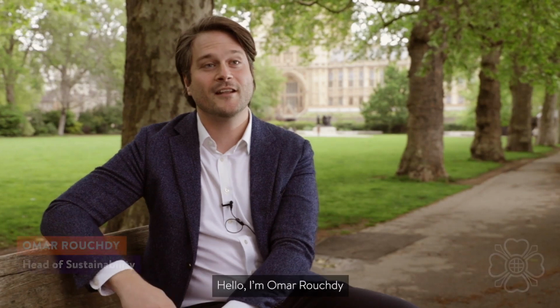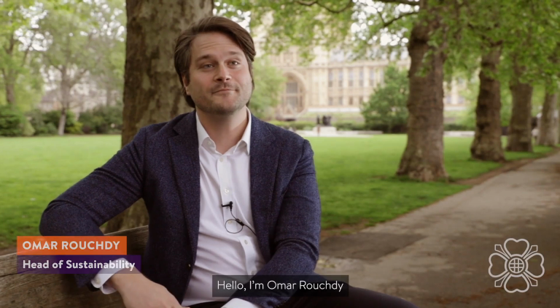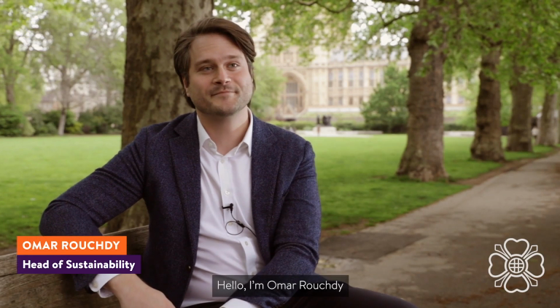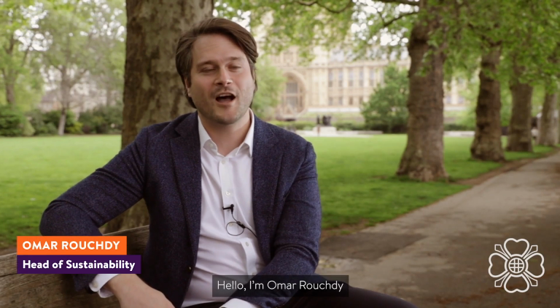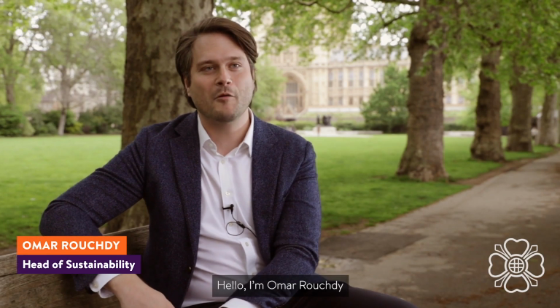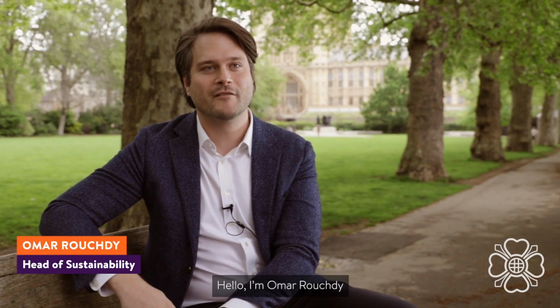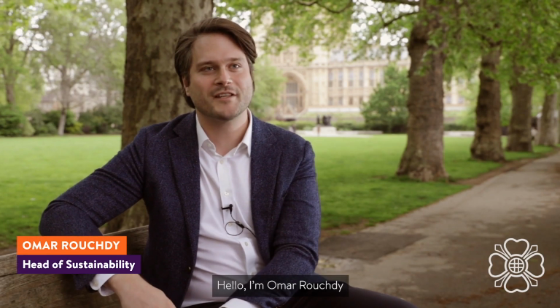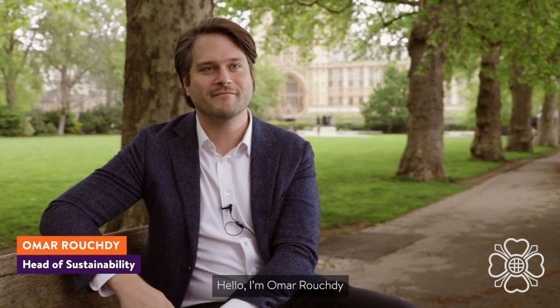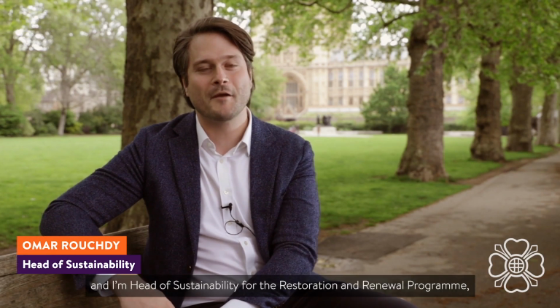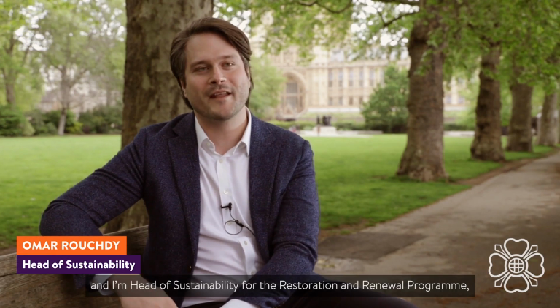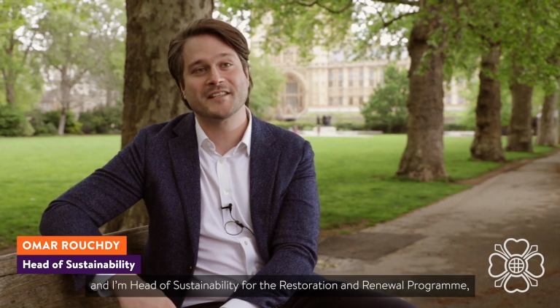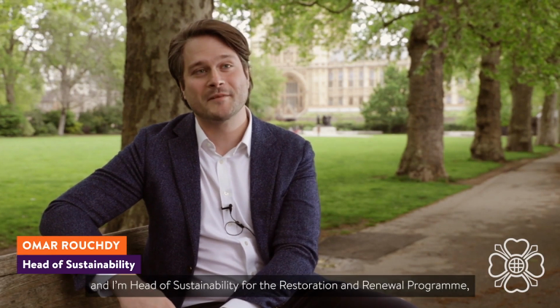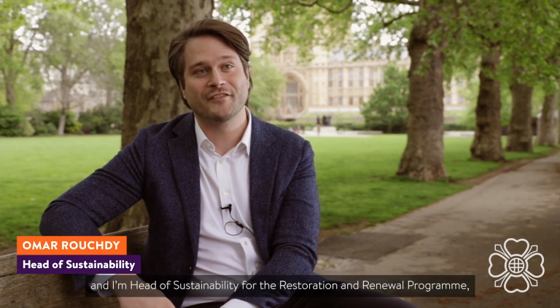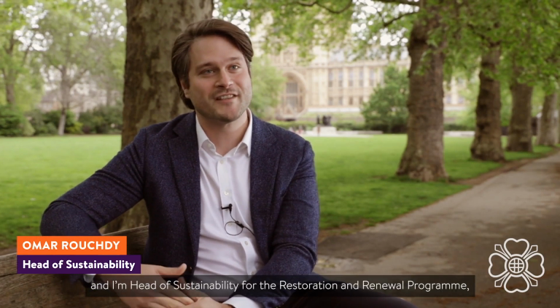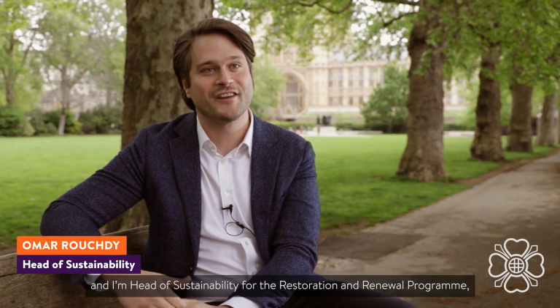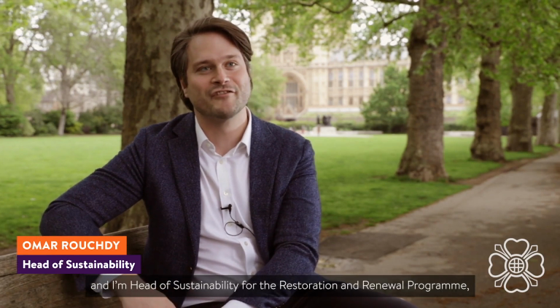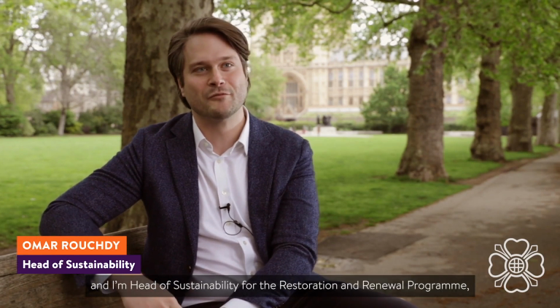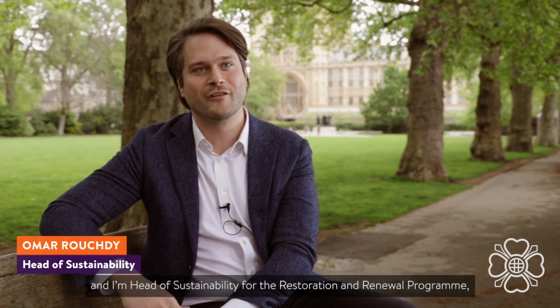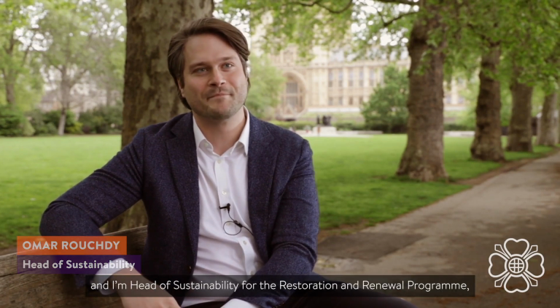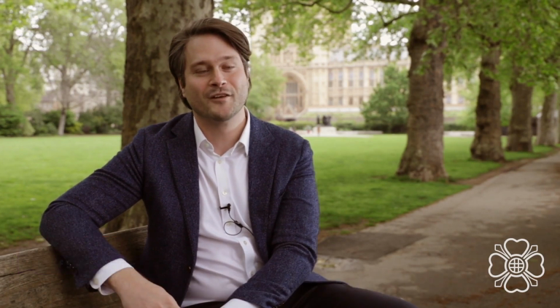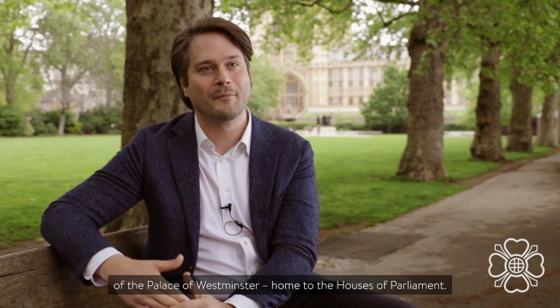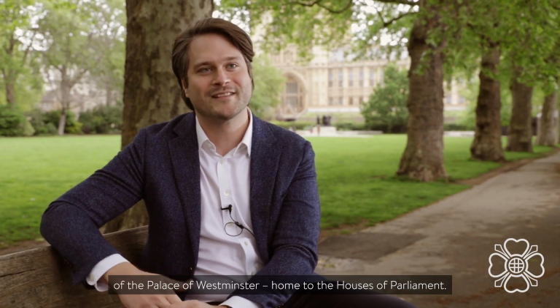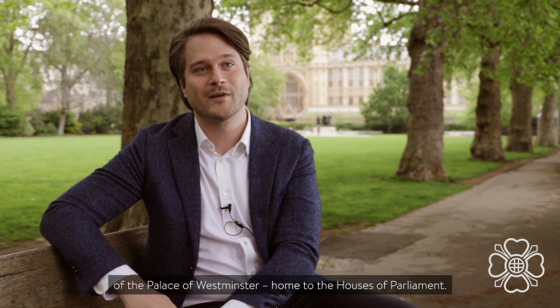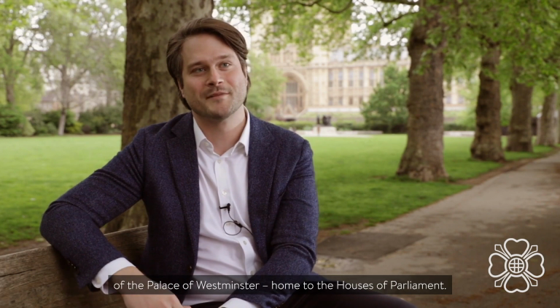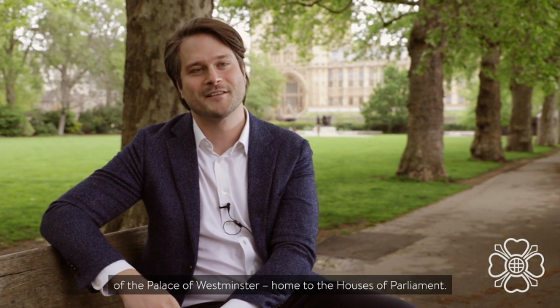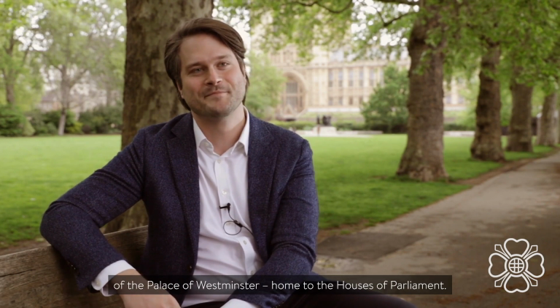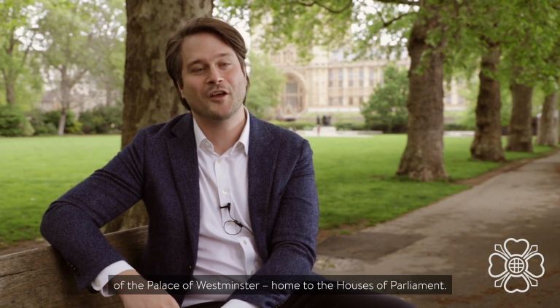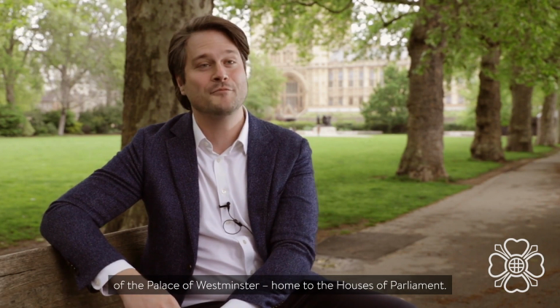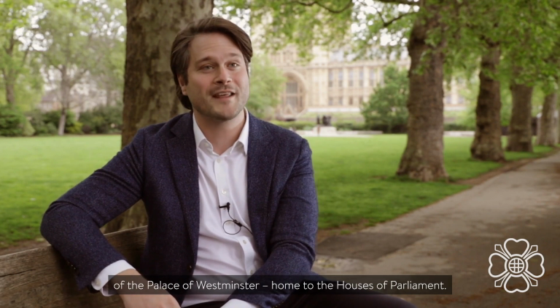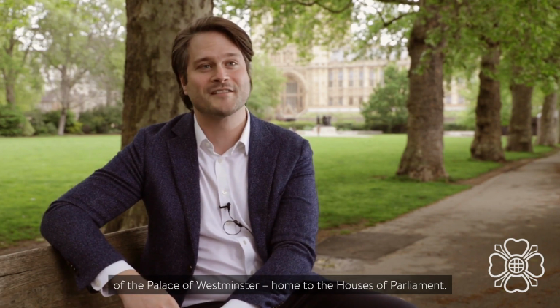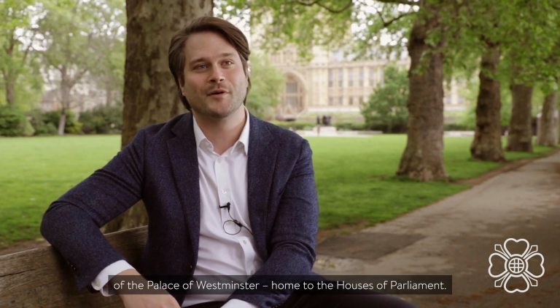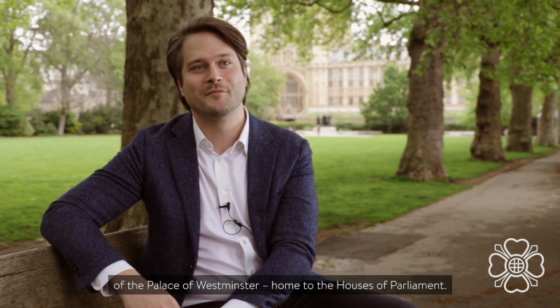Hello, I'm Omar Rushdie and I'm Head of Sustainability for the Restoration and Renewal Programme of the Palace of Westminster, home to the Houses of Parliament.